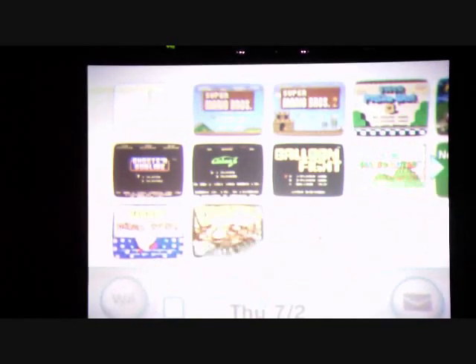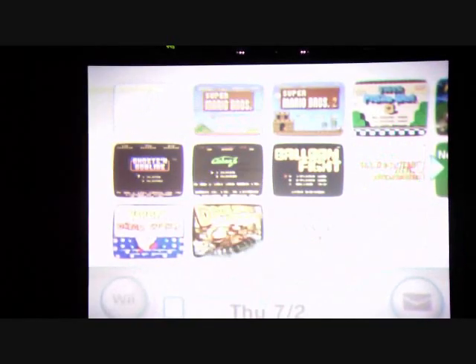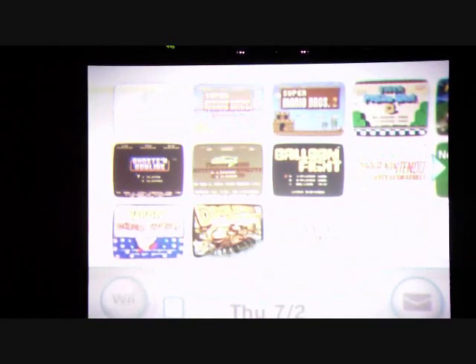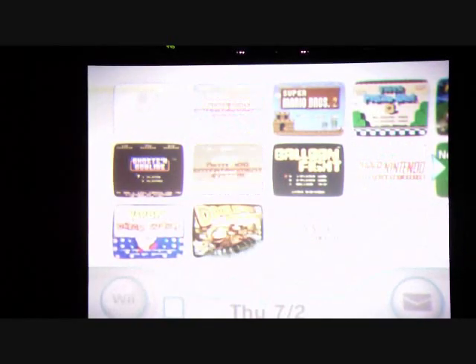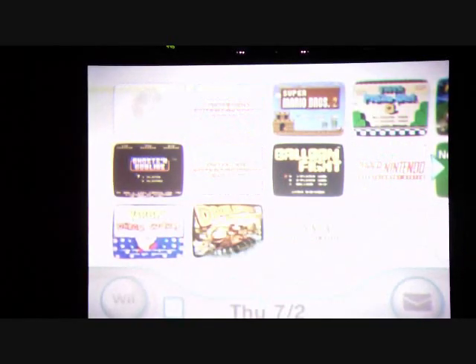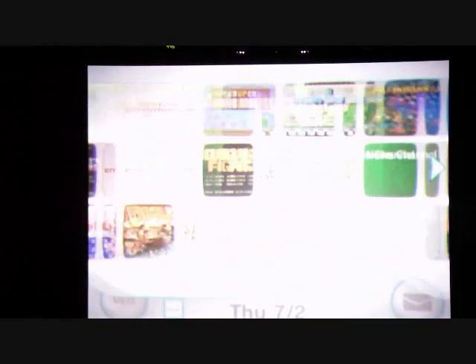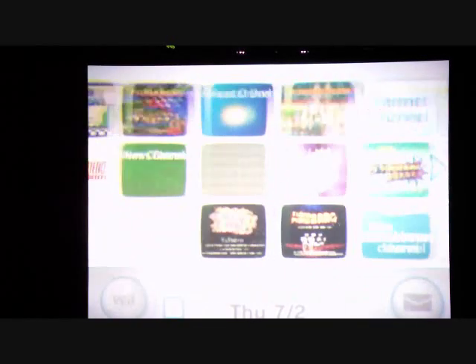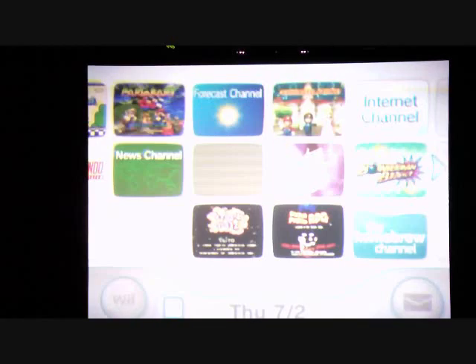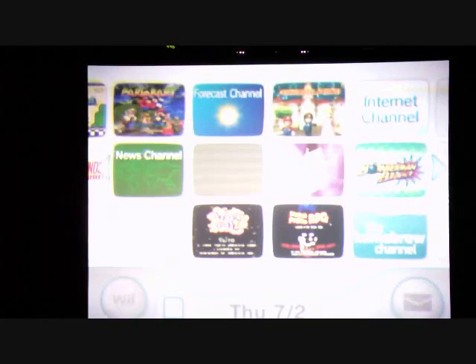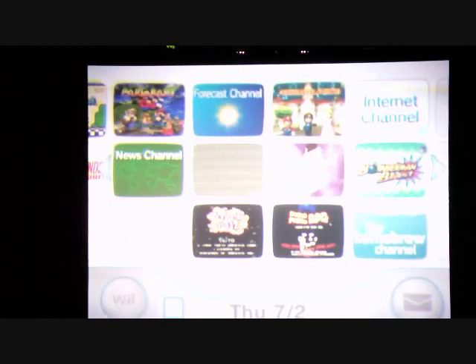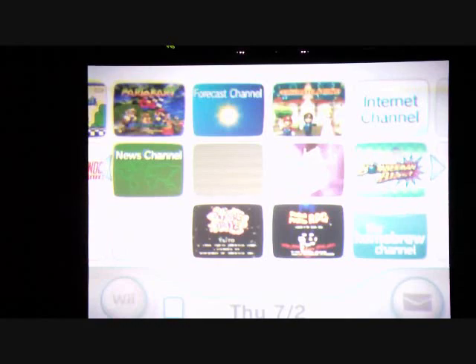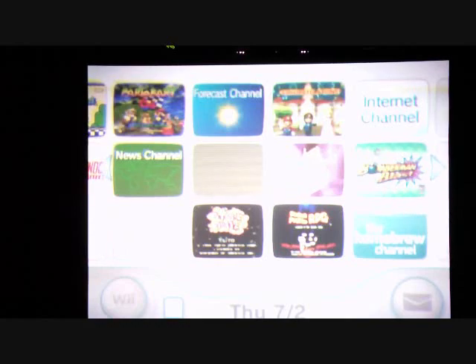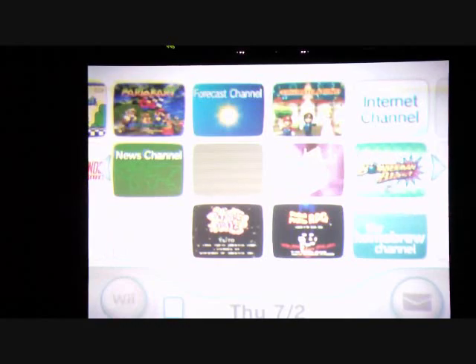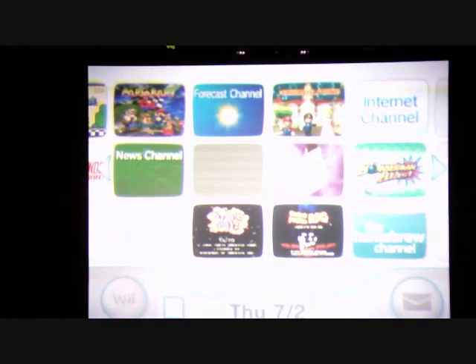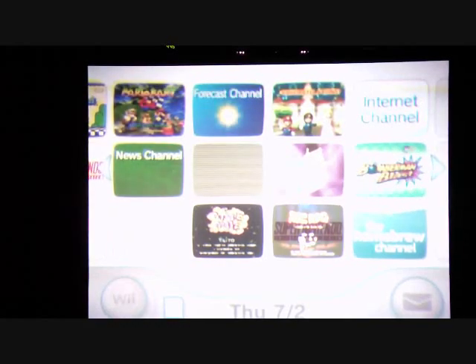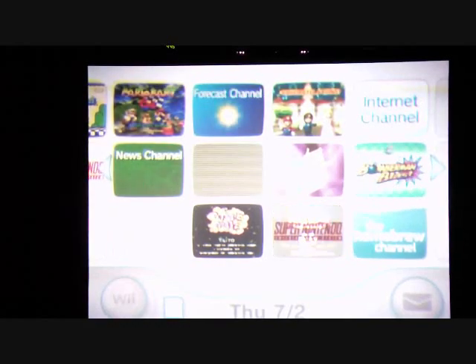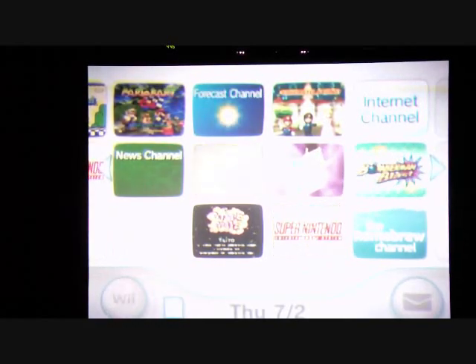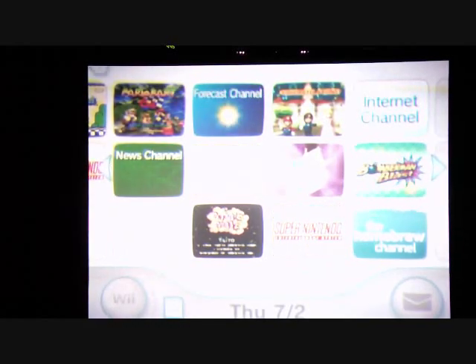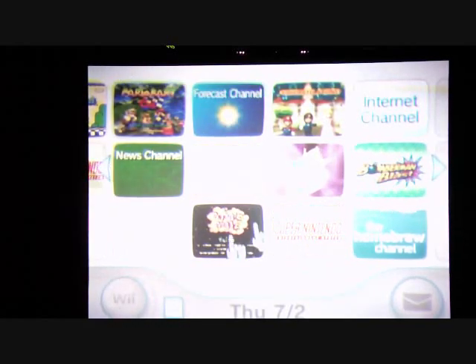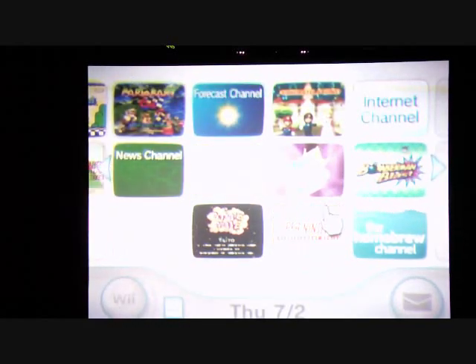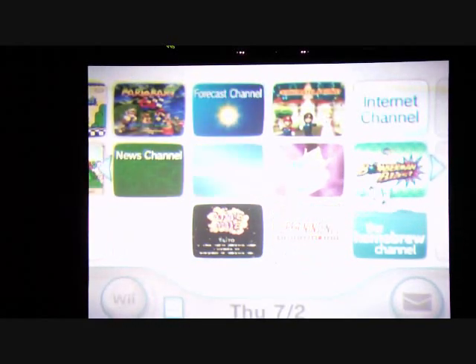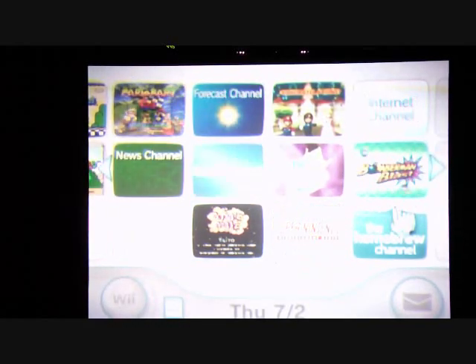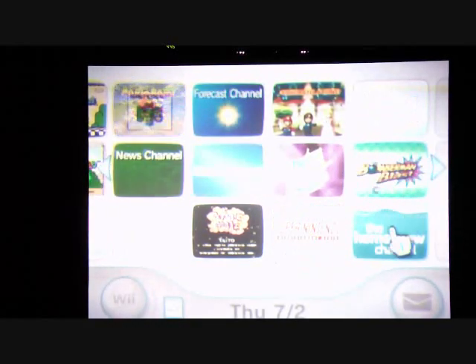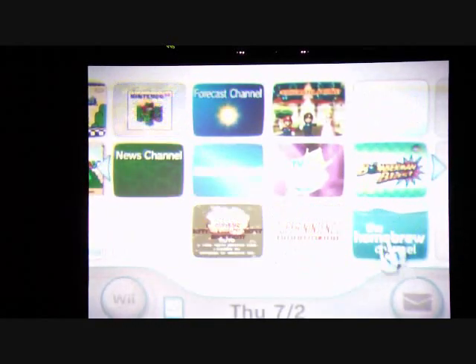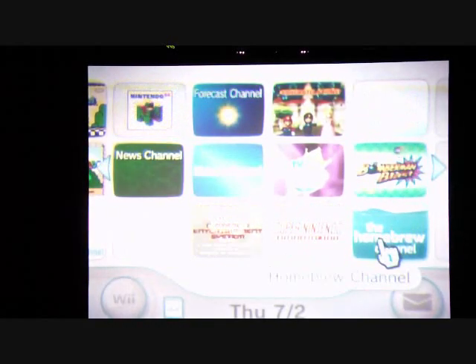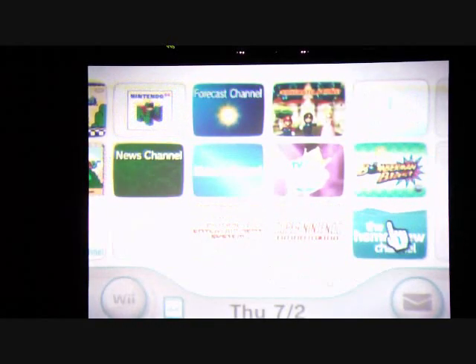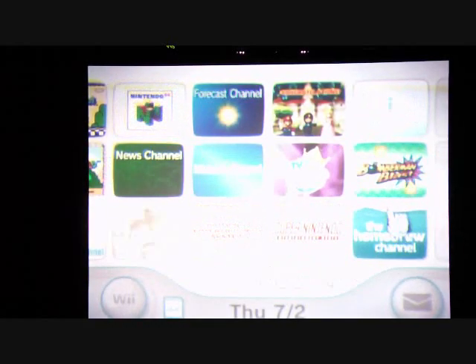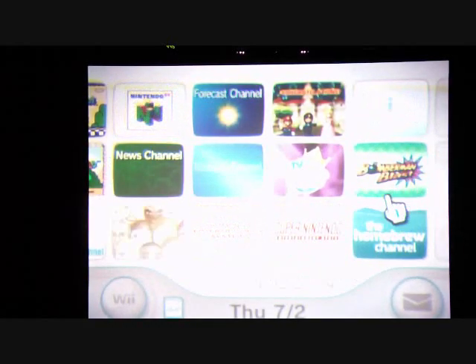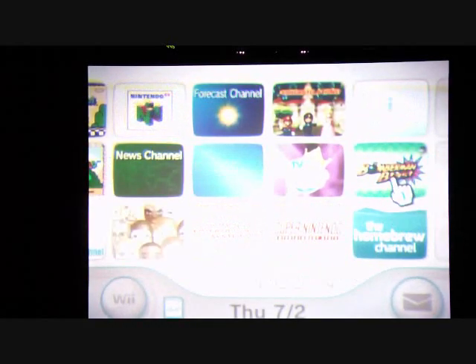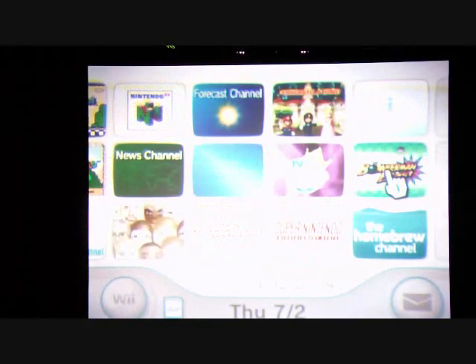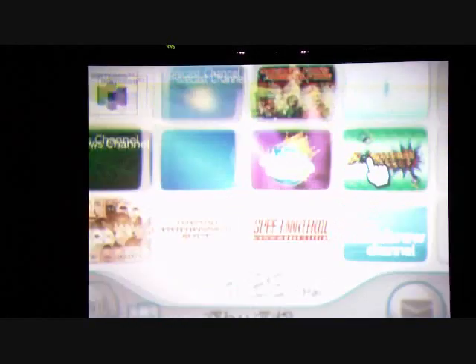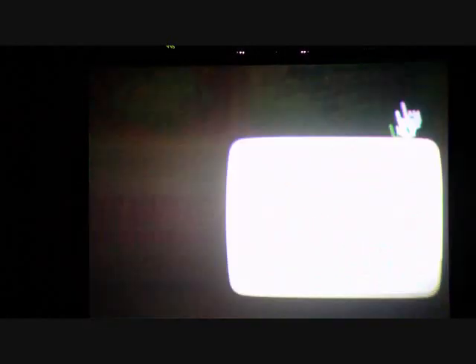It will take you back to the Wii menu. If you go to the last channel and open it, you'll see the Homebrew channel.